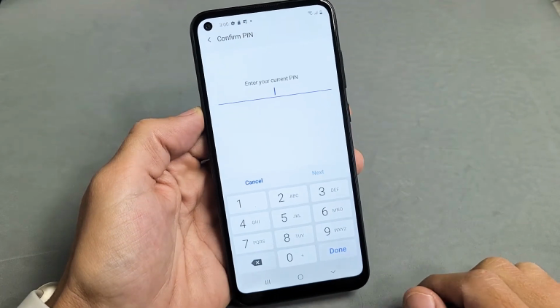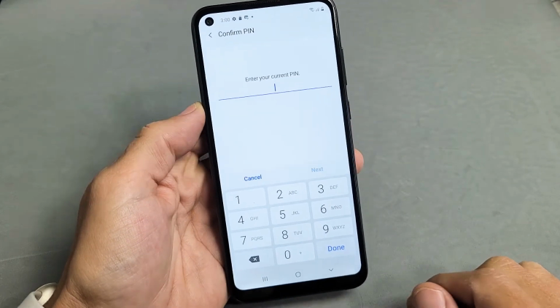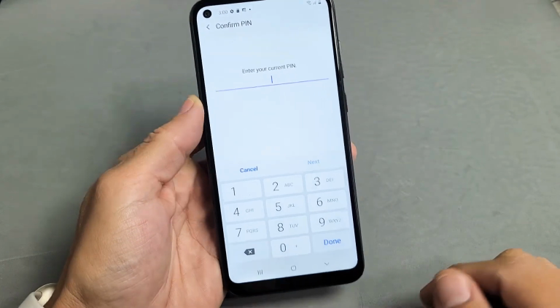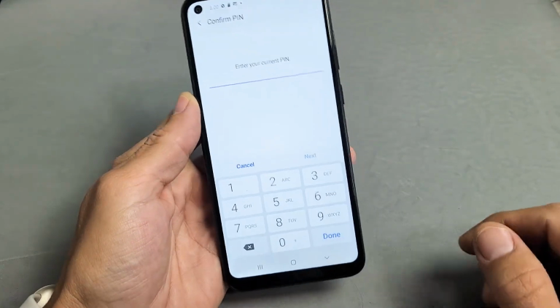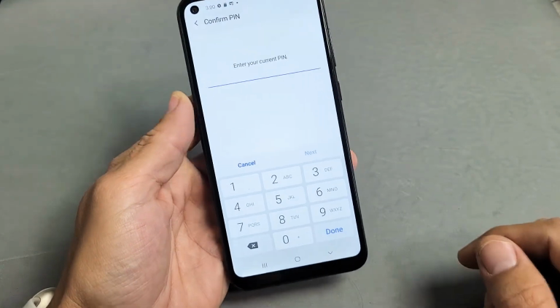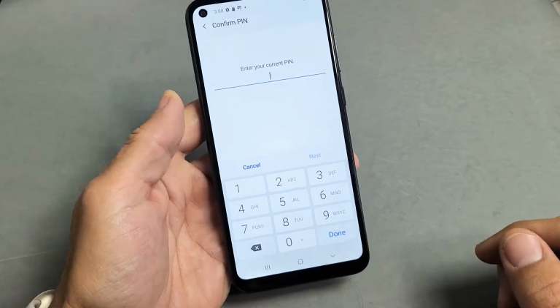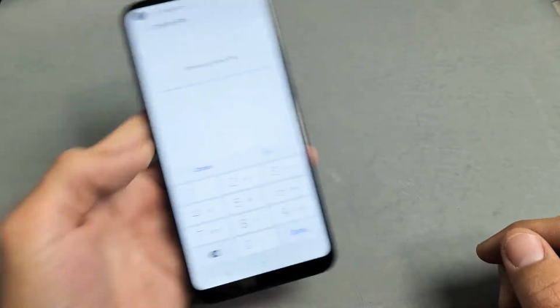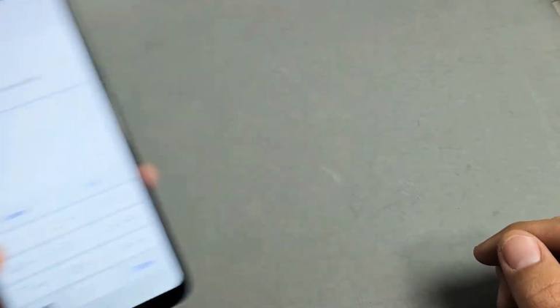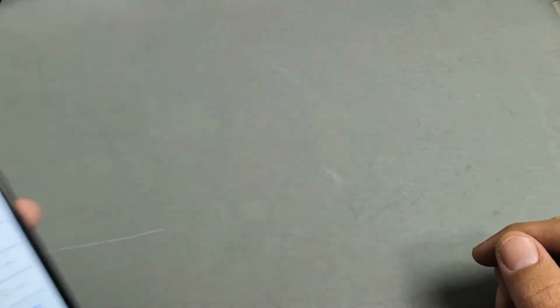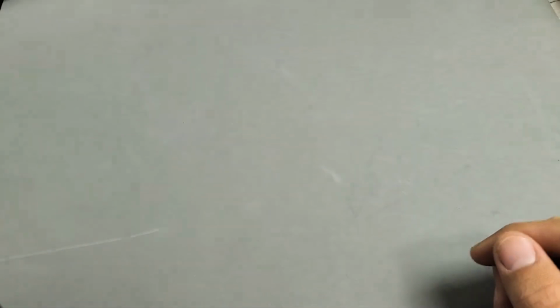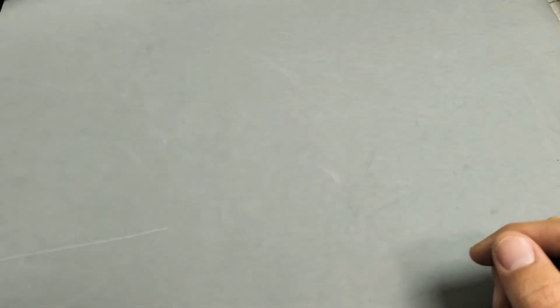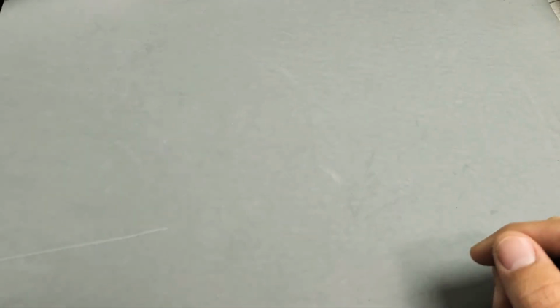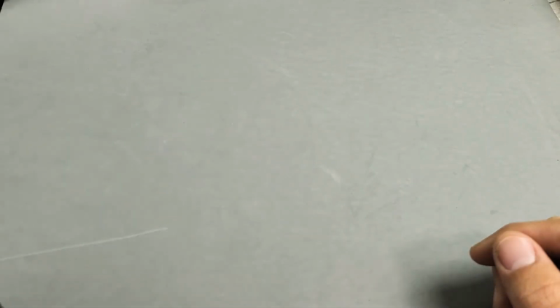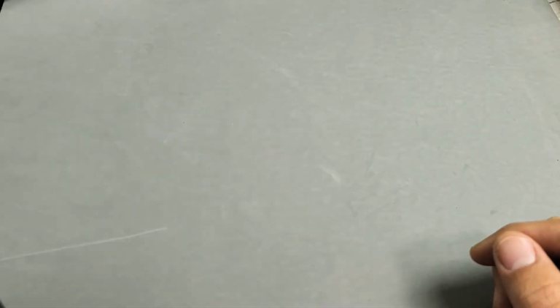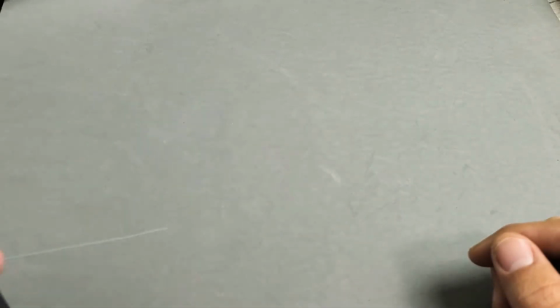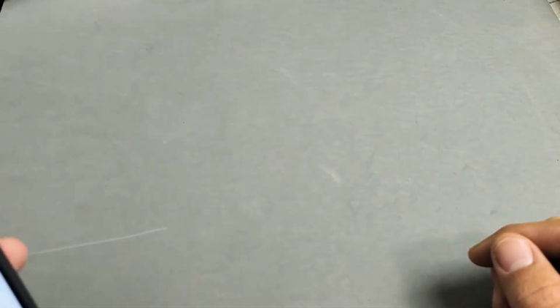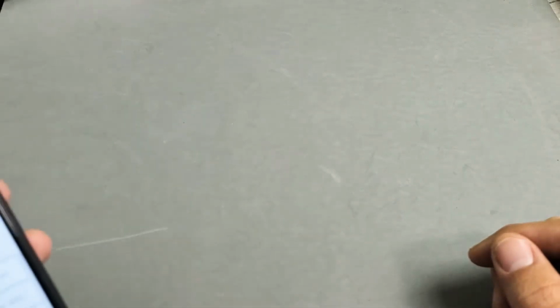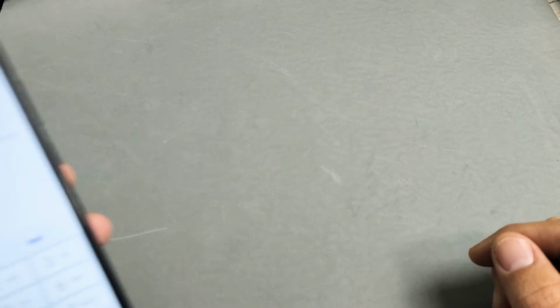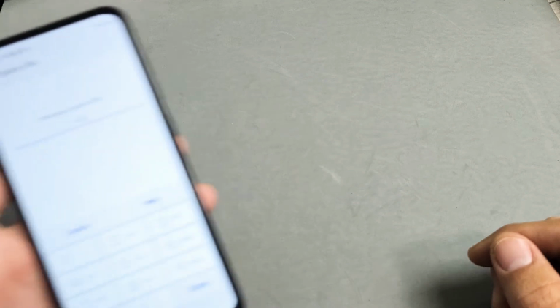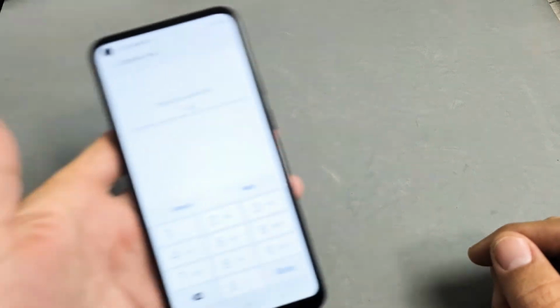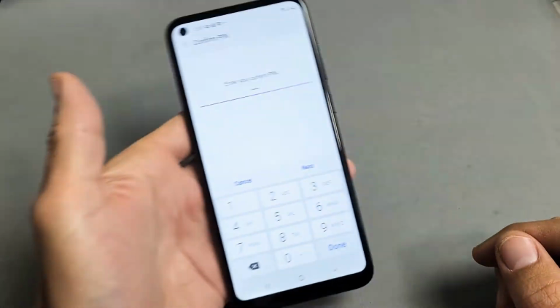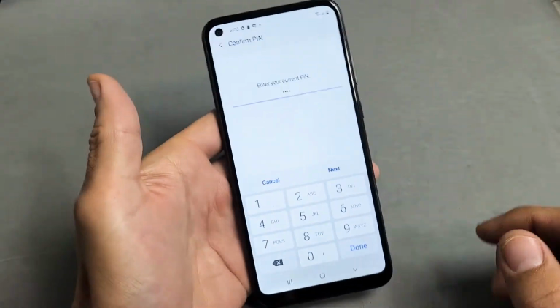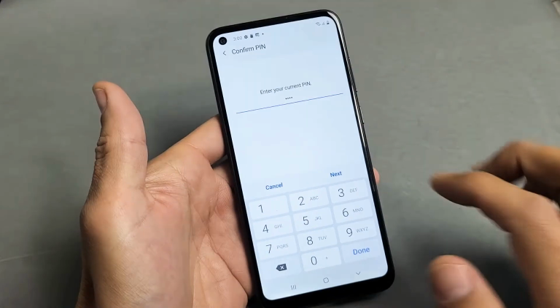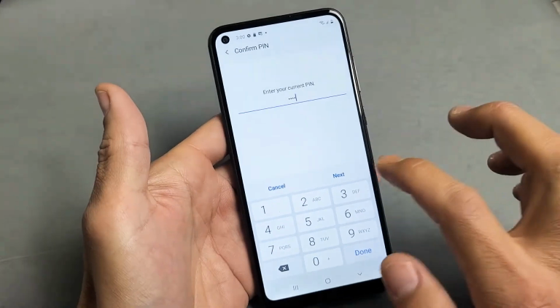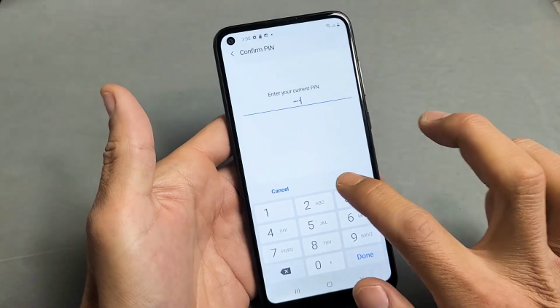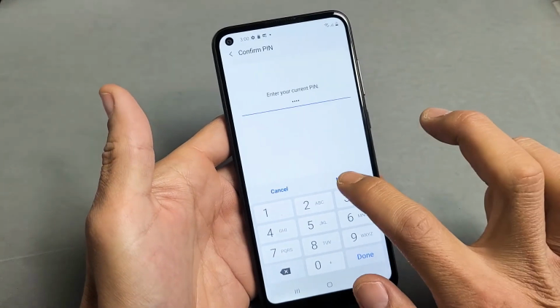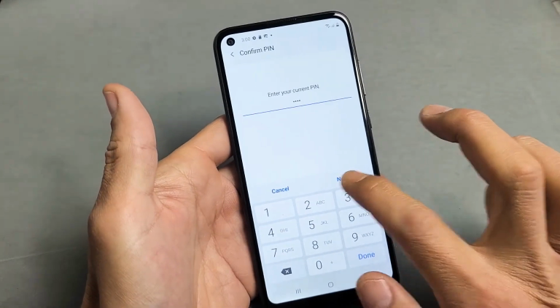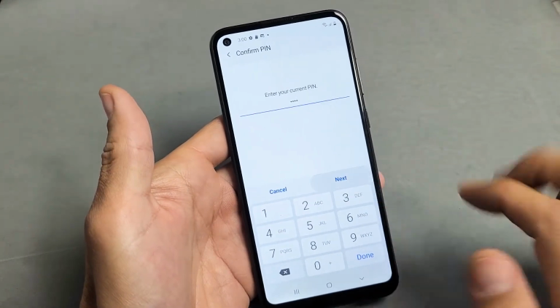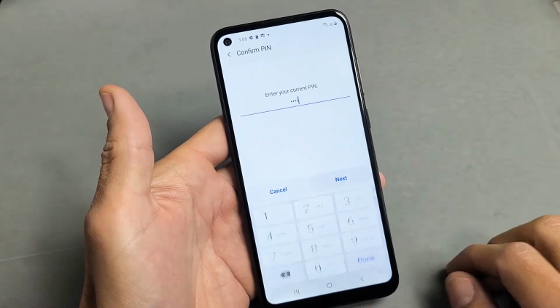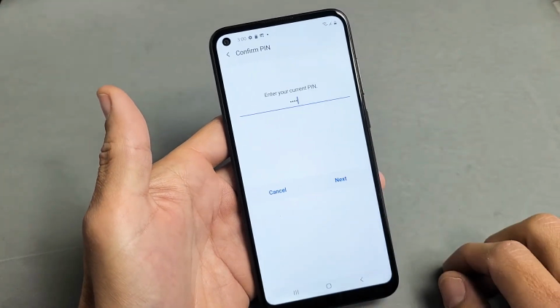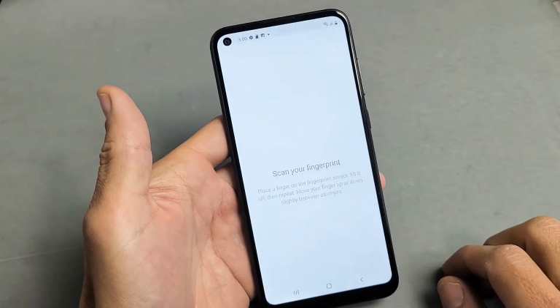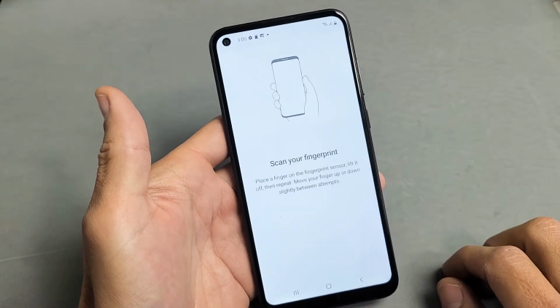Go ahead and enter your password or your PIN that you should have already set up. Click on Next.